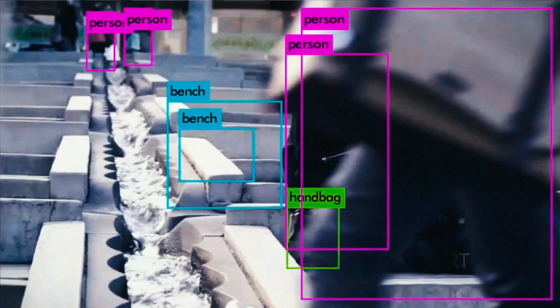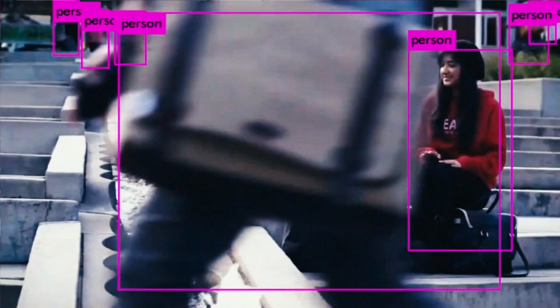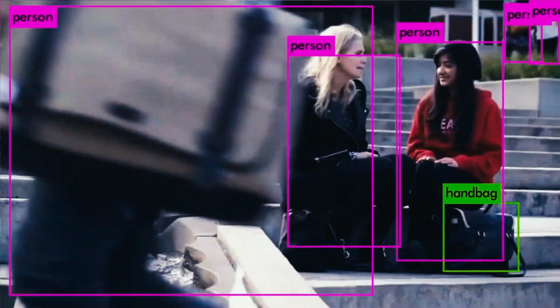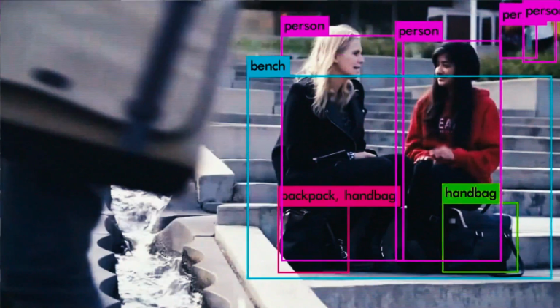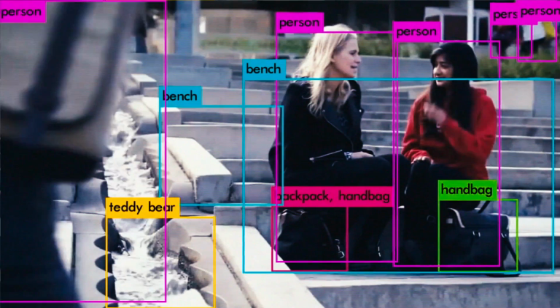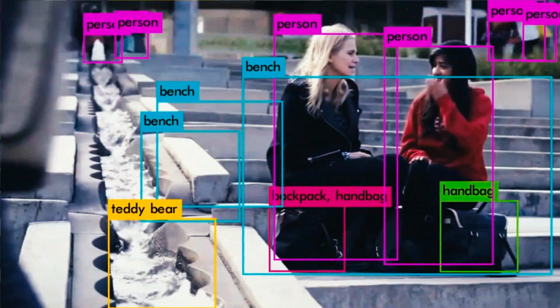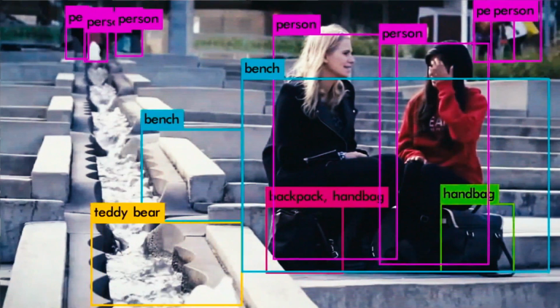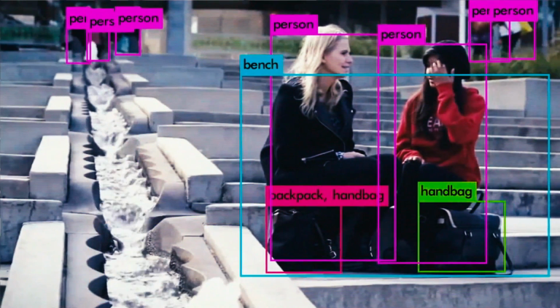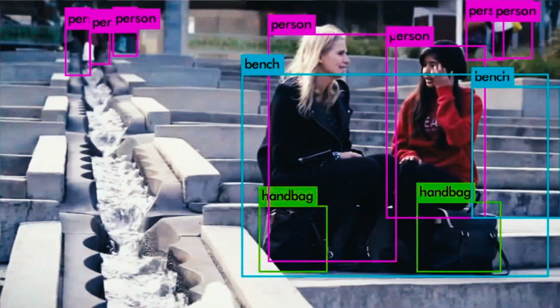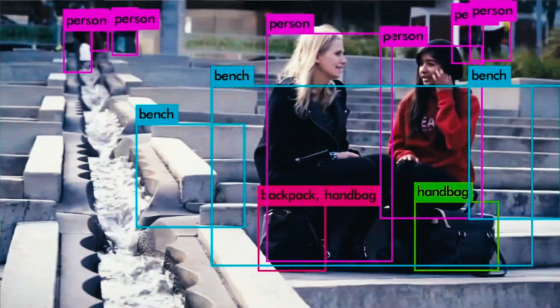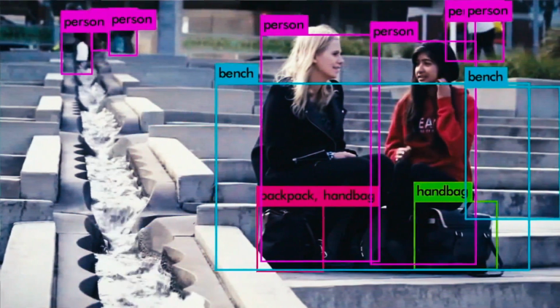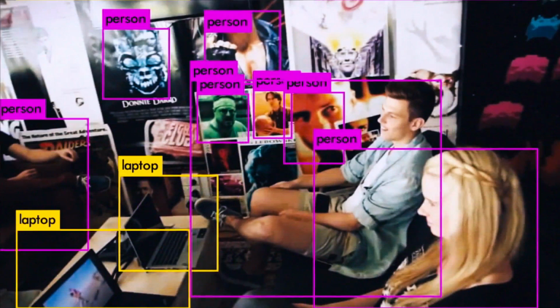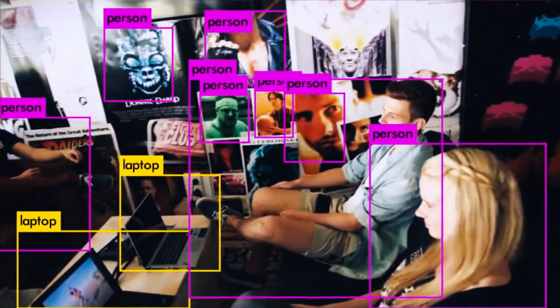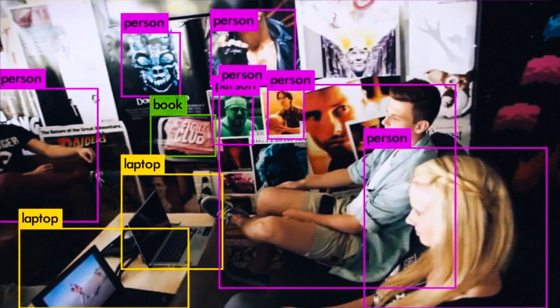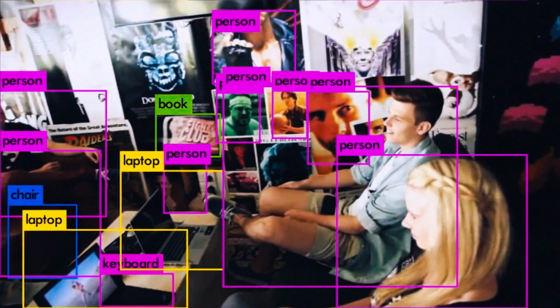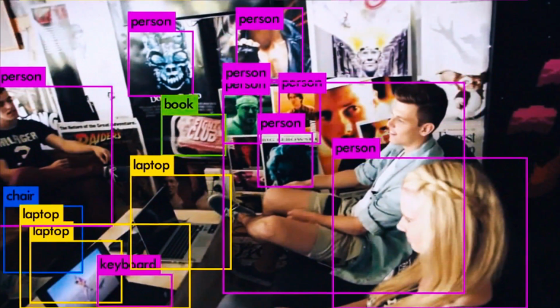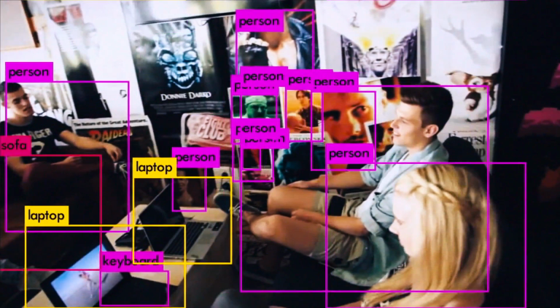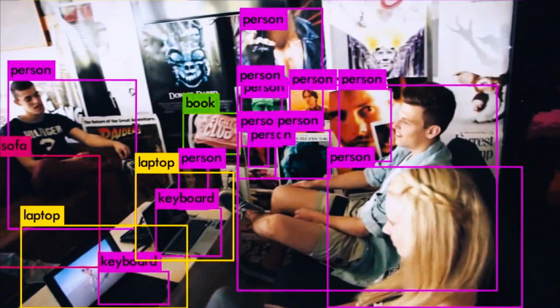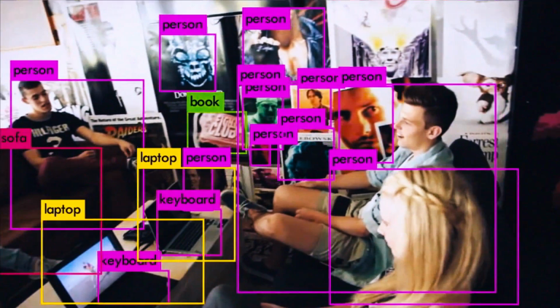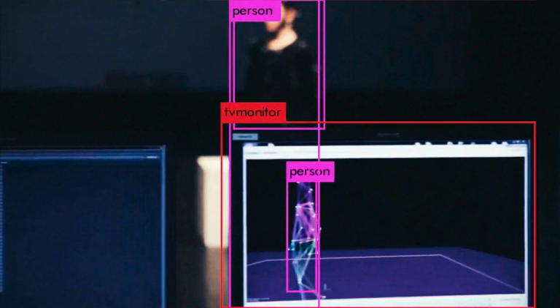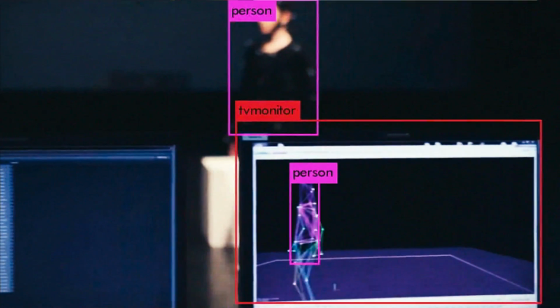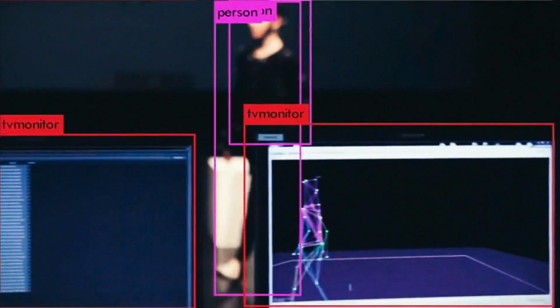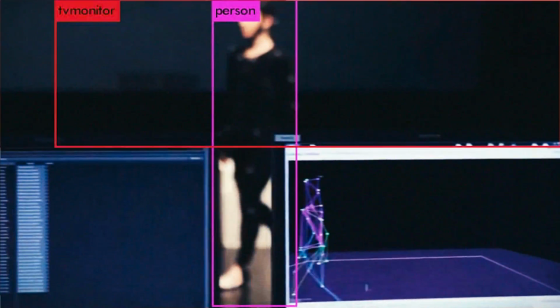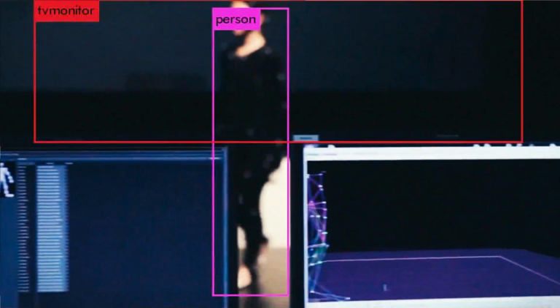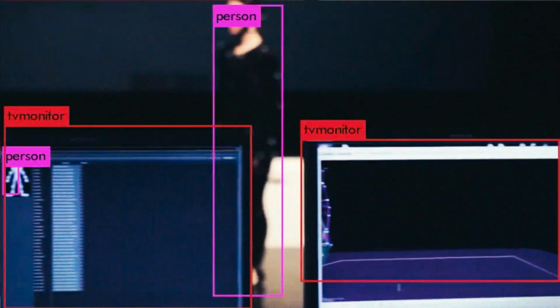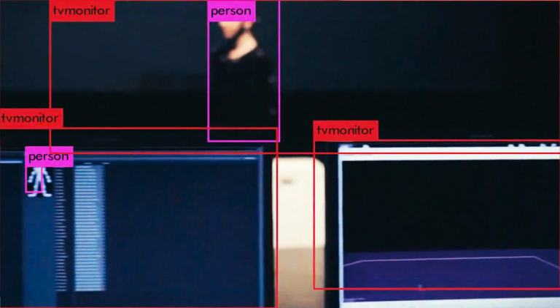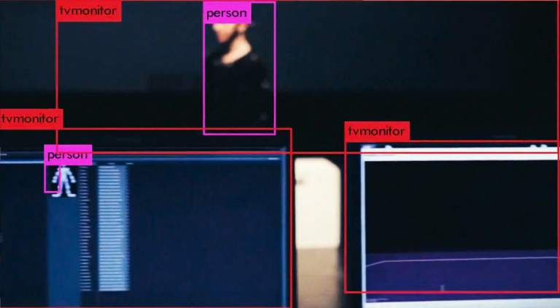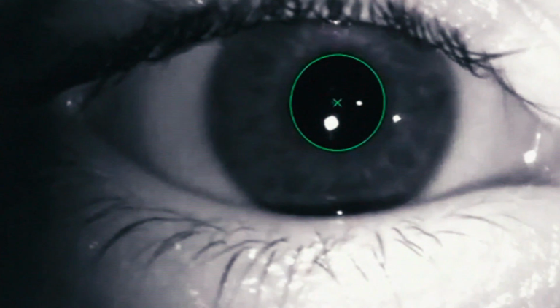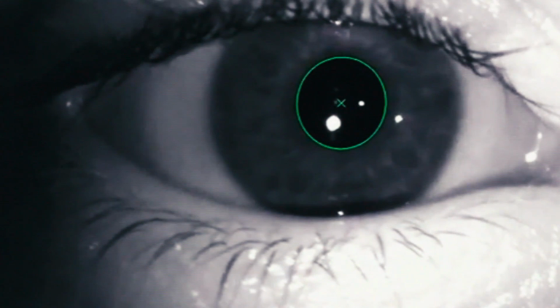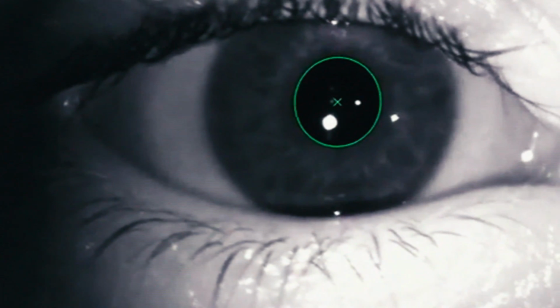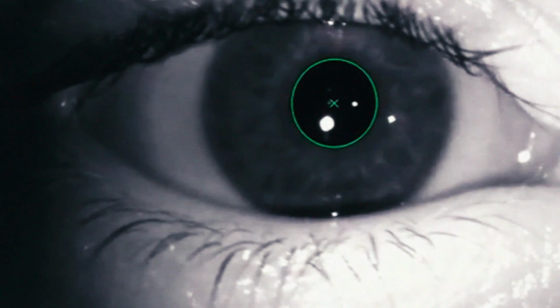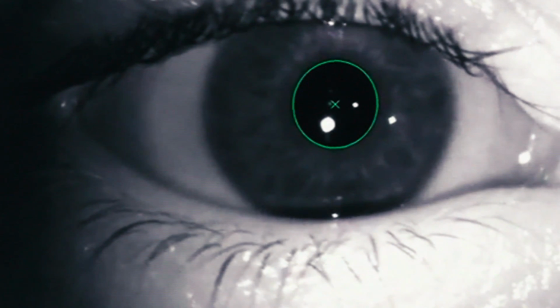Haptics technology generates alerts in real-time when unexpected objects are detected, events of interest are observed, or when the user's state of mind is compromised.